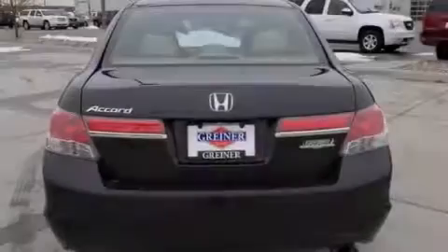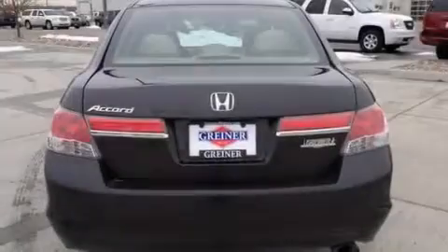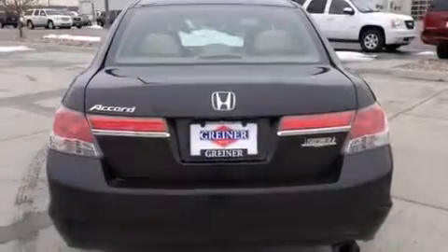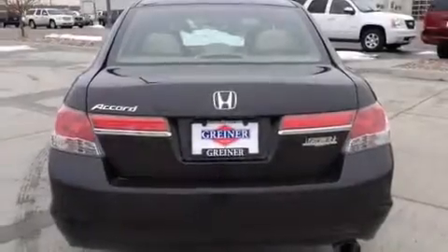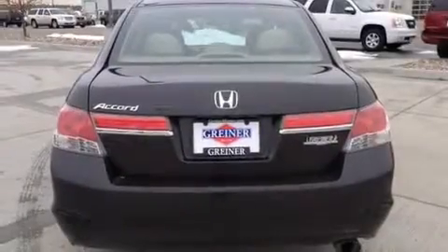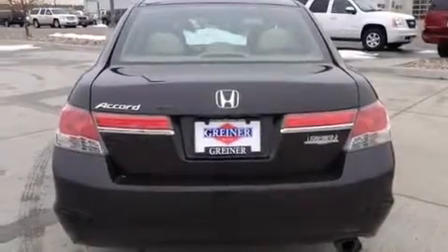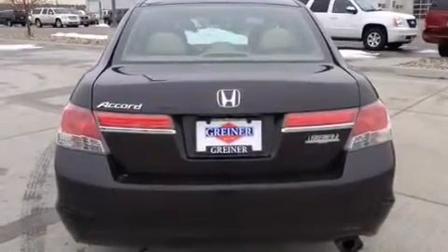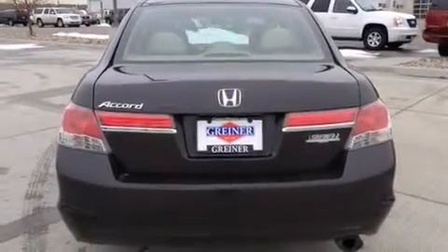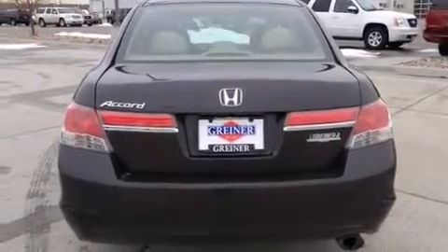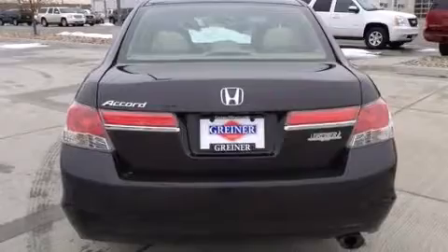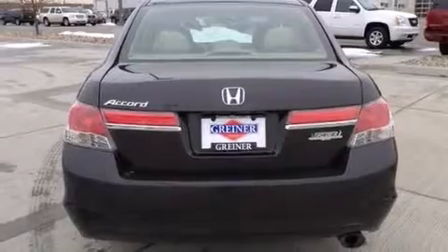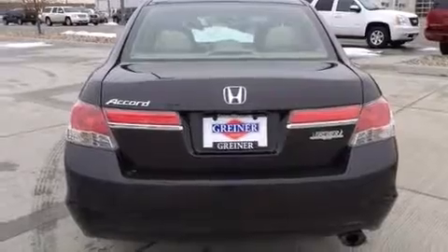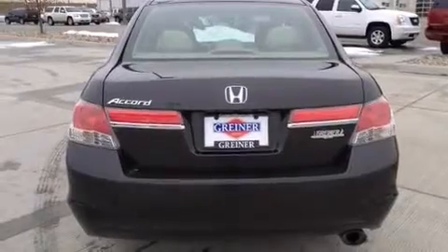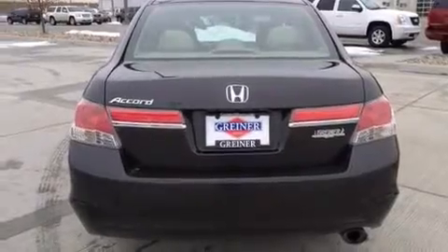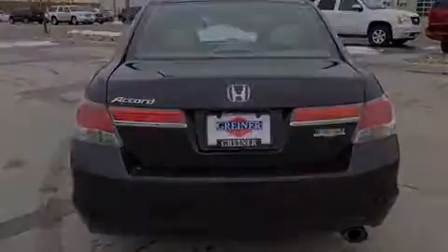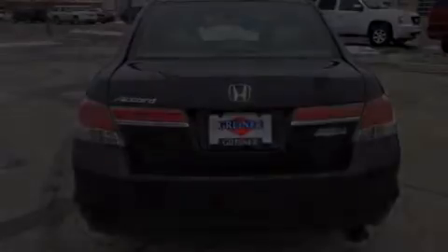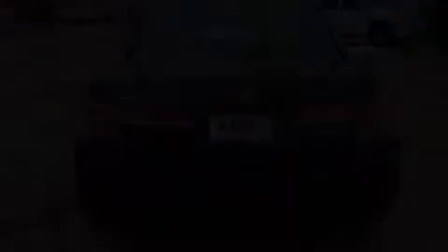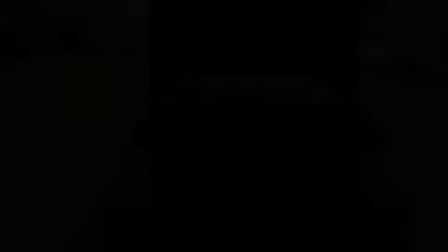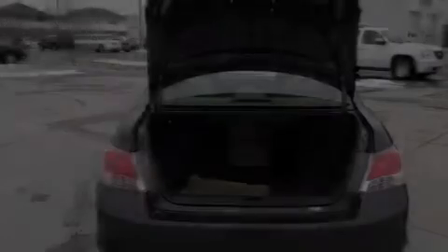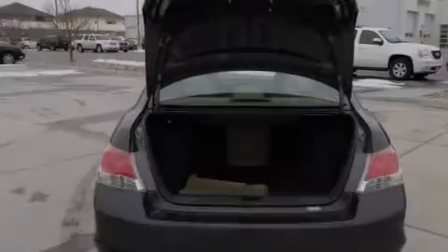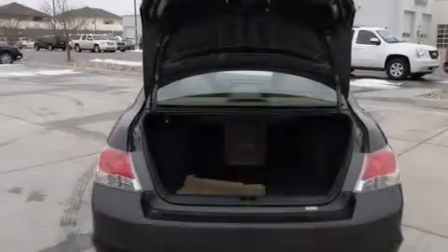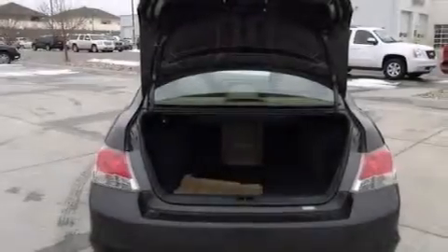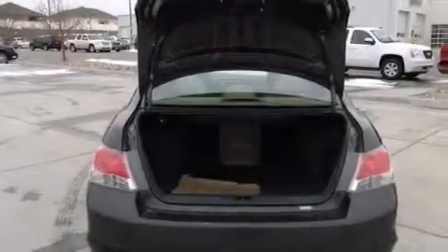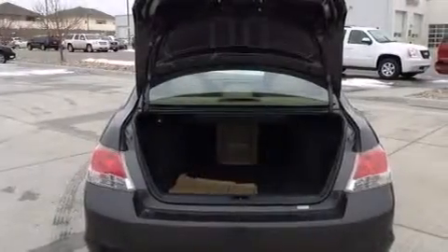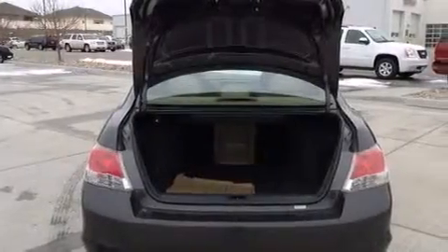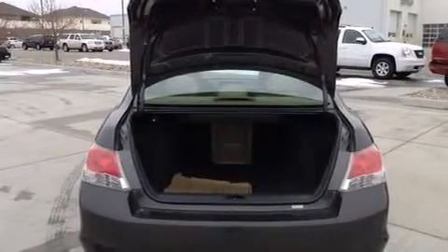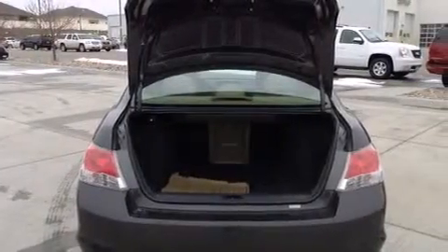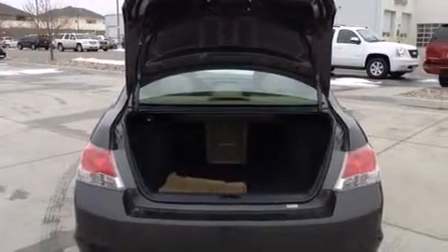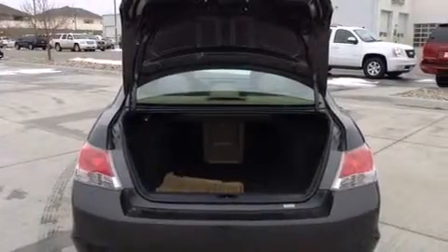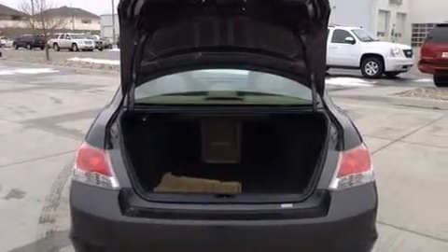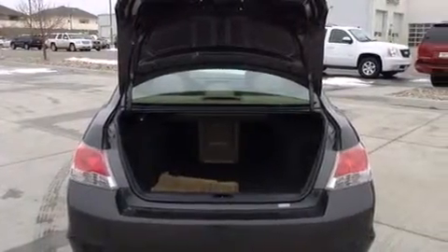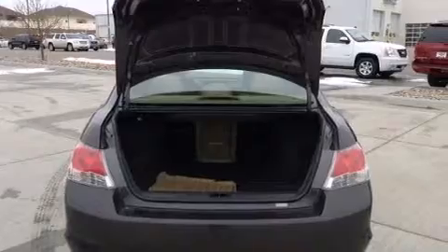A CD player, 4-wheel disc brakes with ABS, a keyless entry system, 4-wheel independent suspension, and air conditioning.